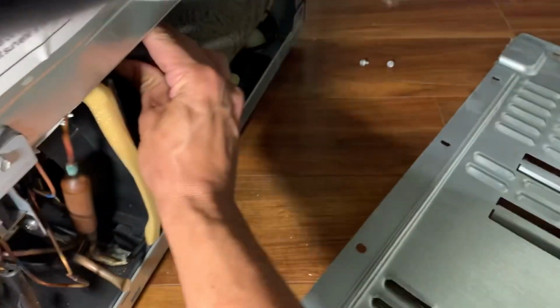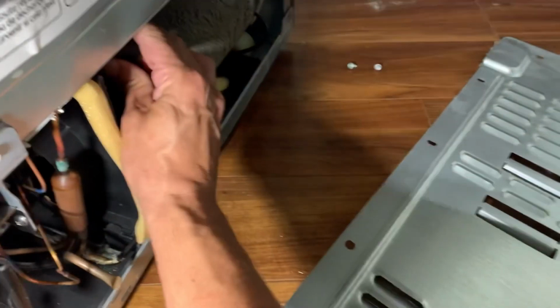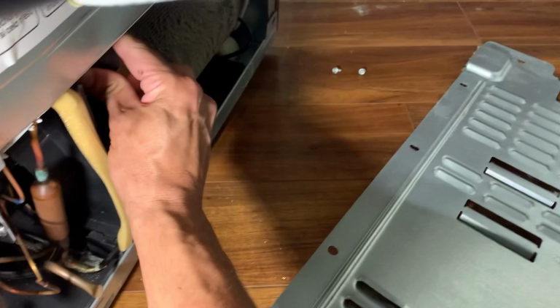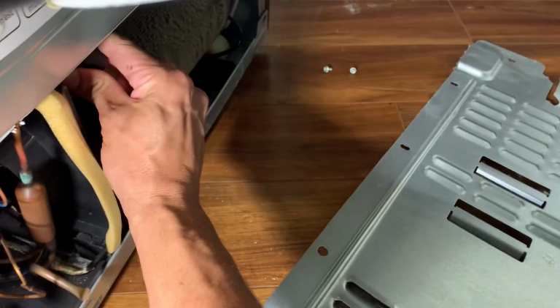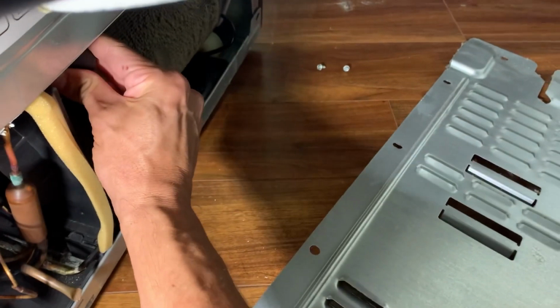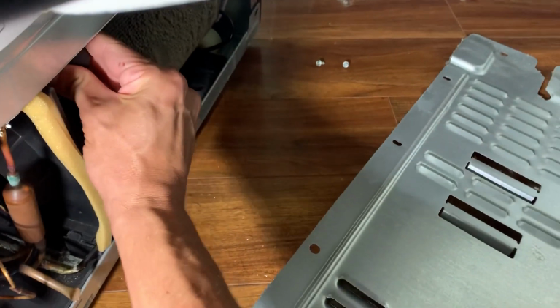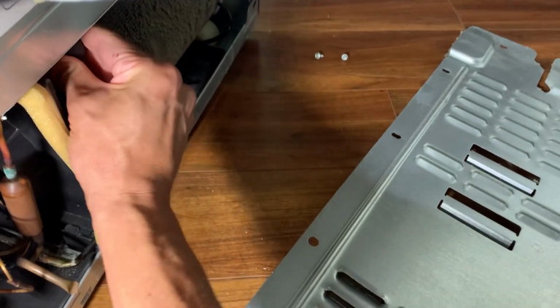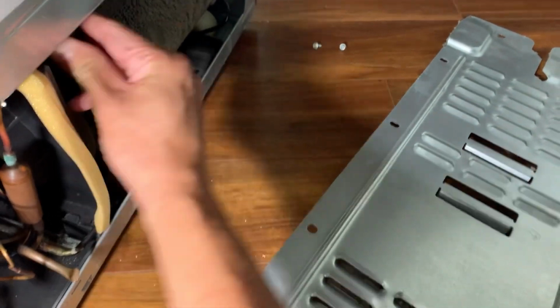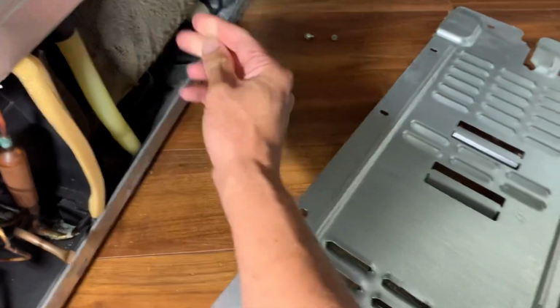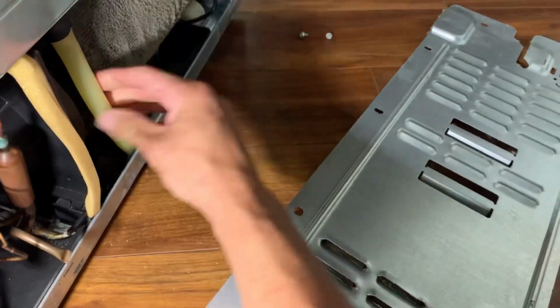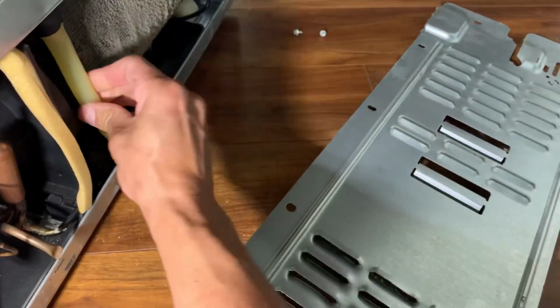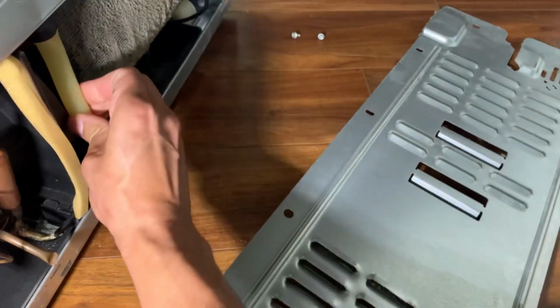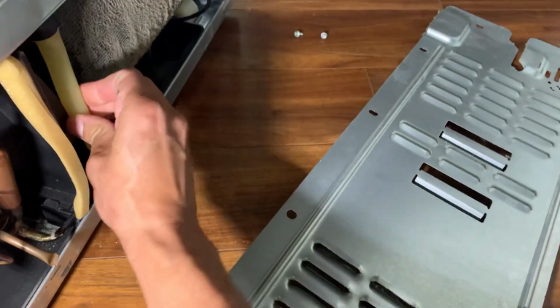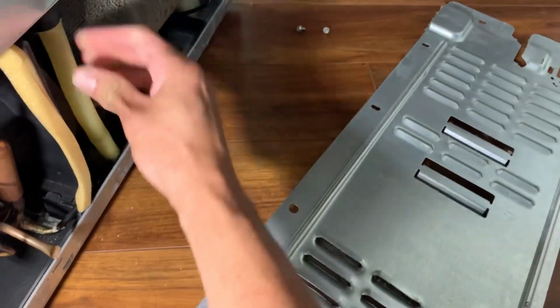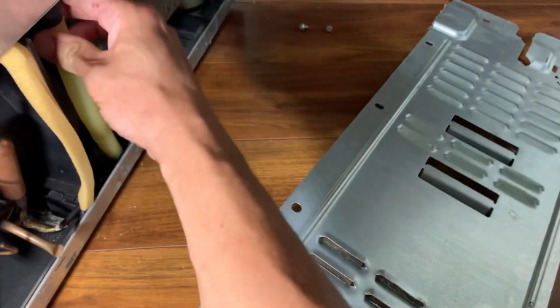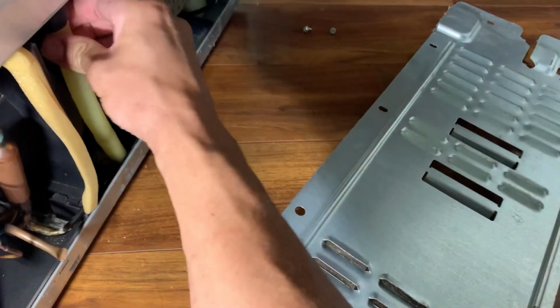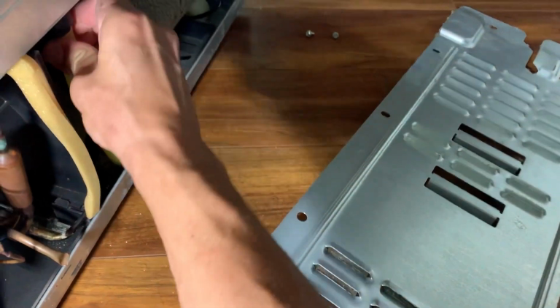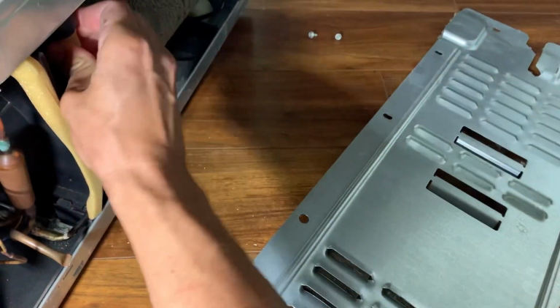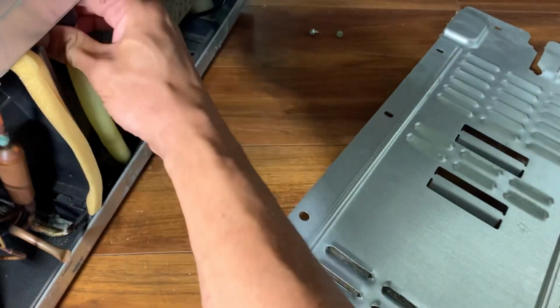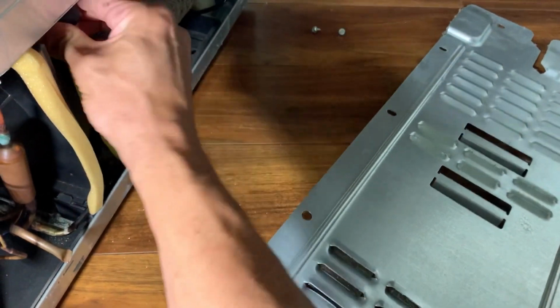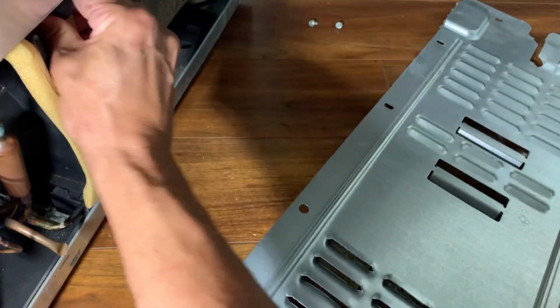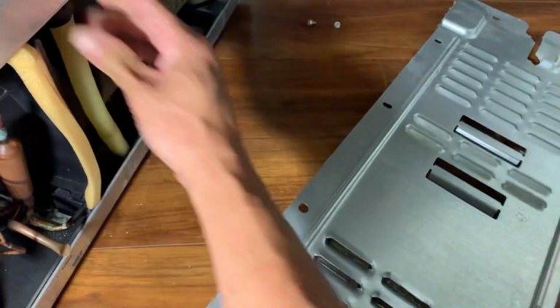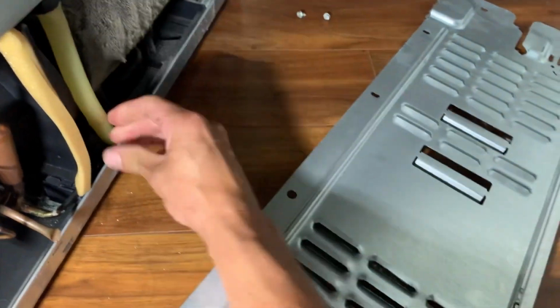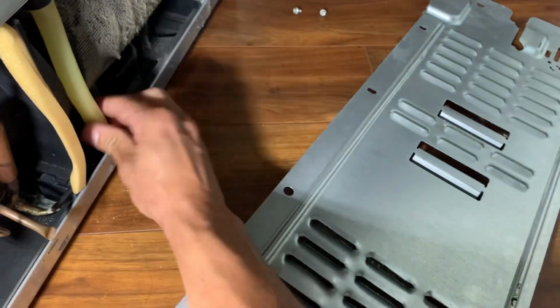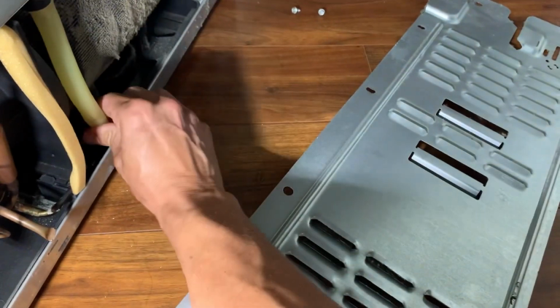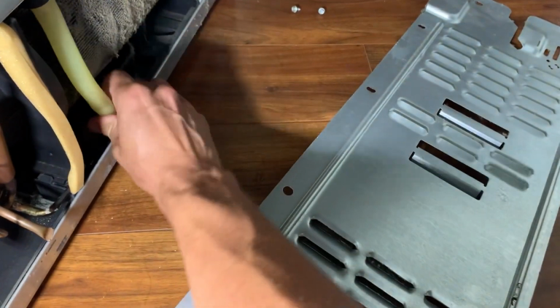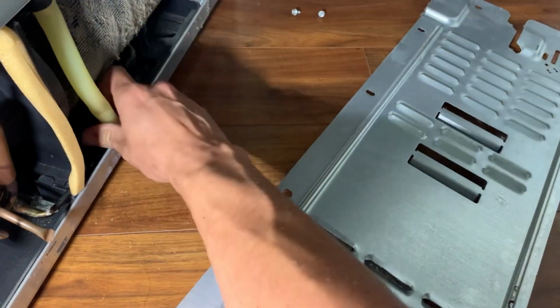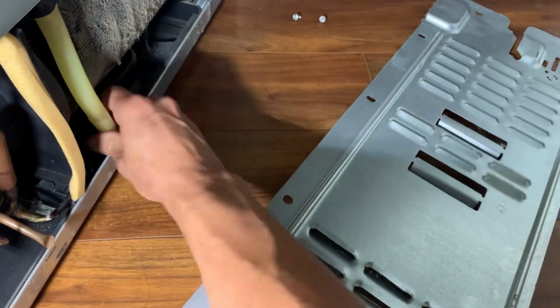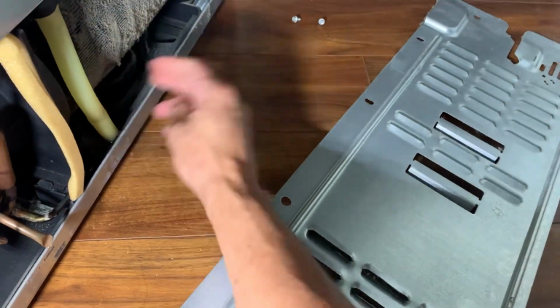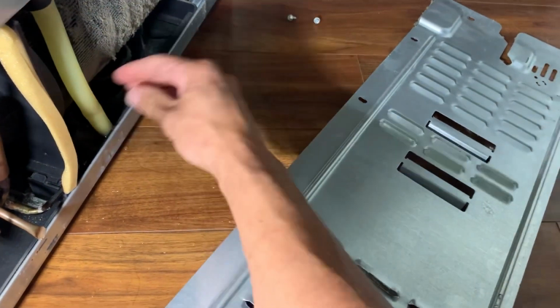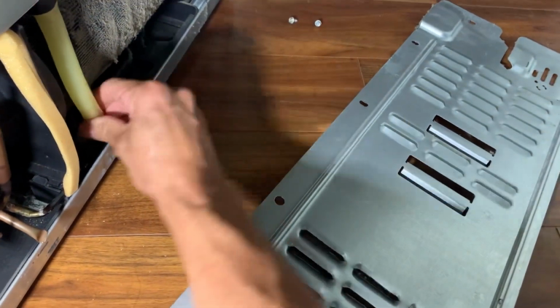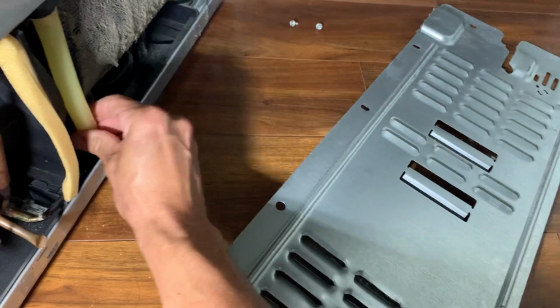It's time to put everything back and clean the condenser a little bit, because as you can see it's covered with dust.